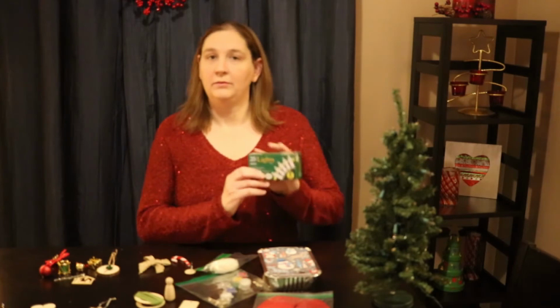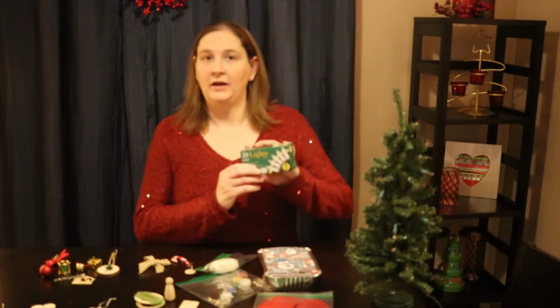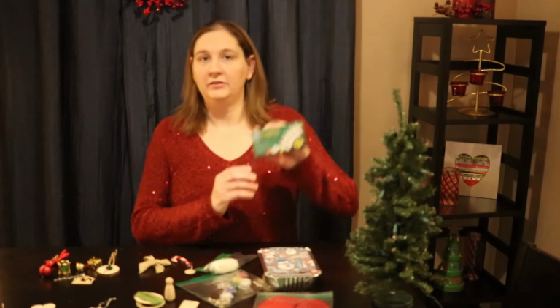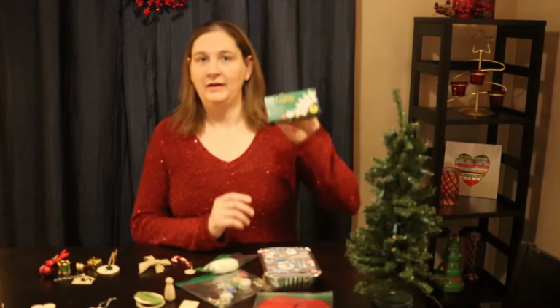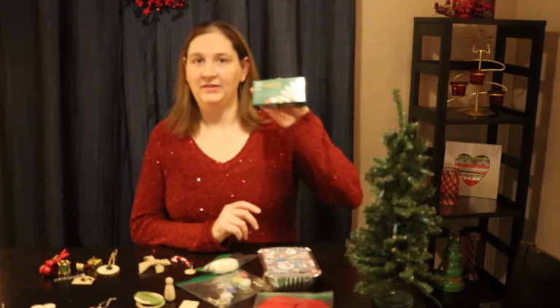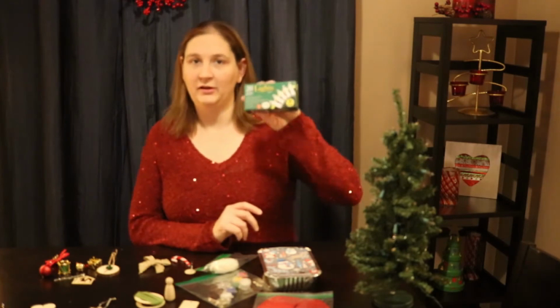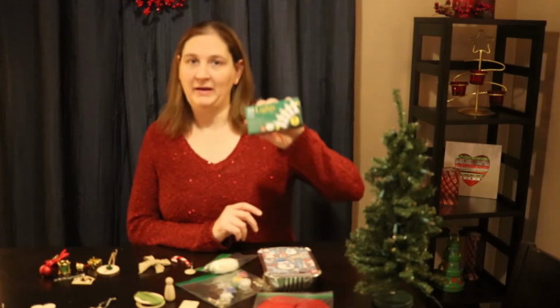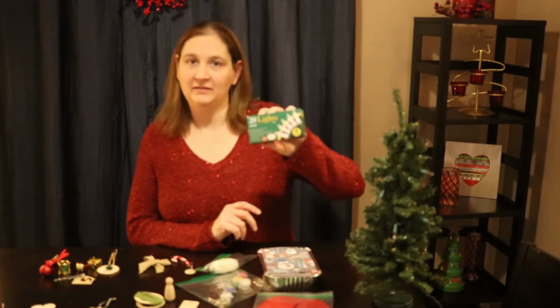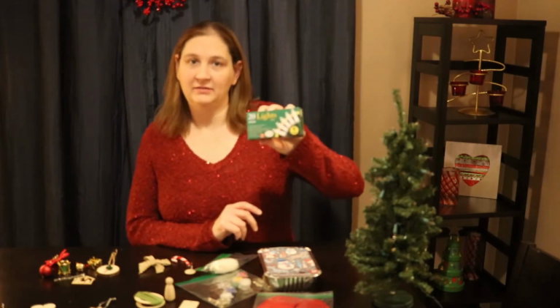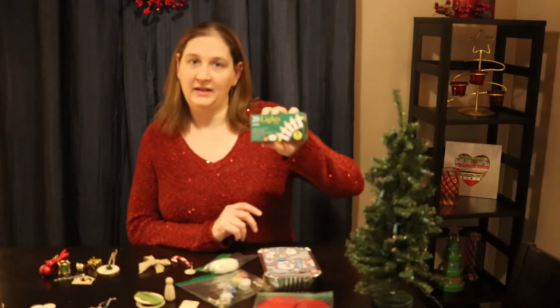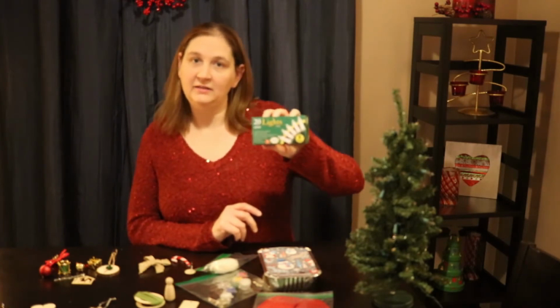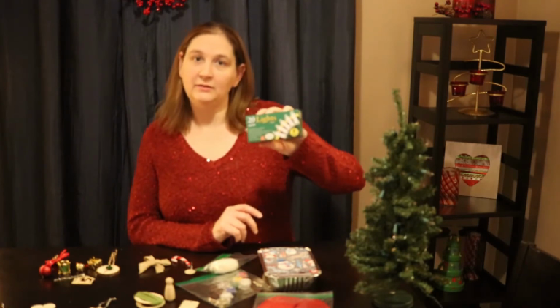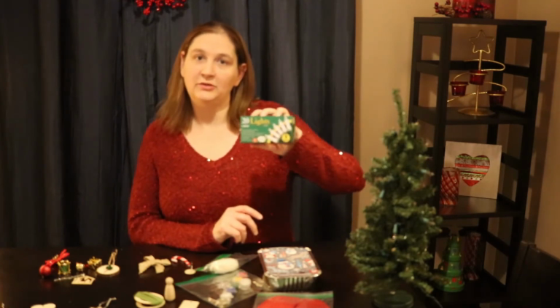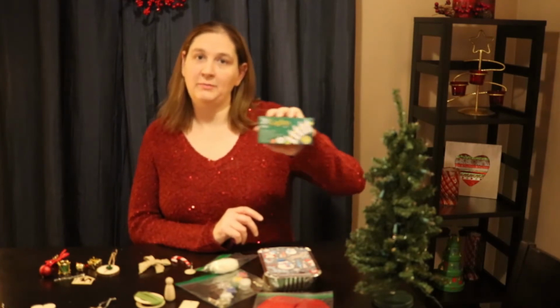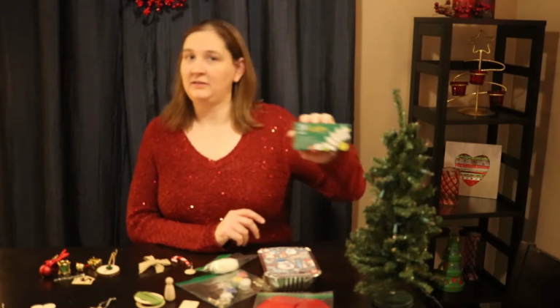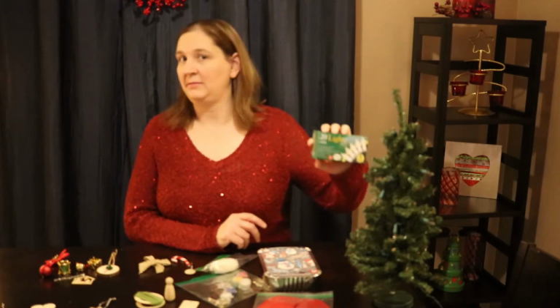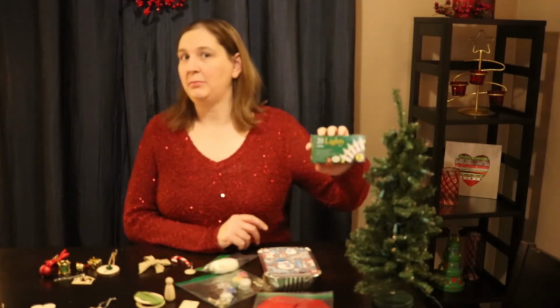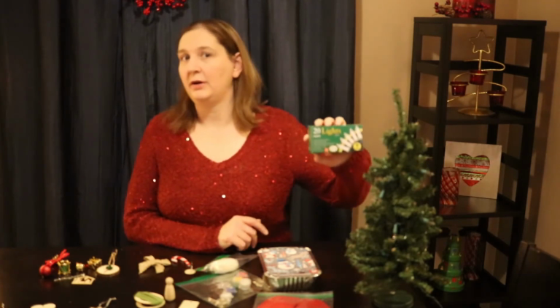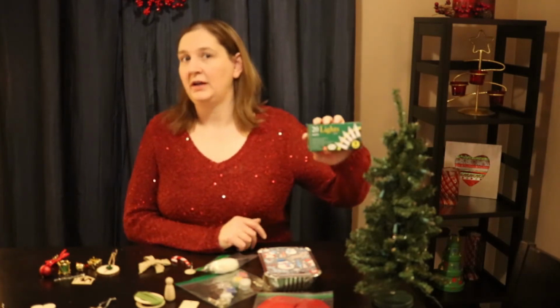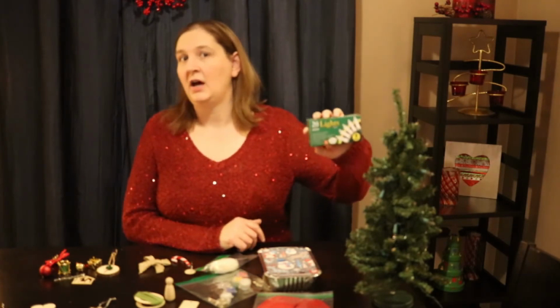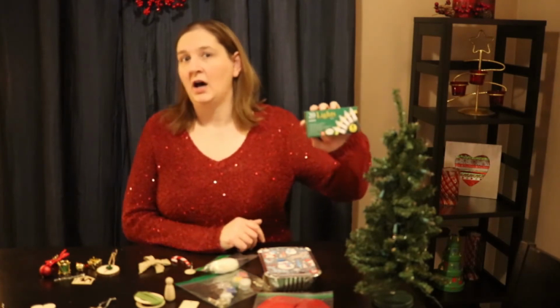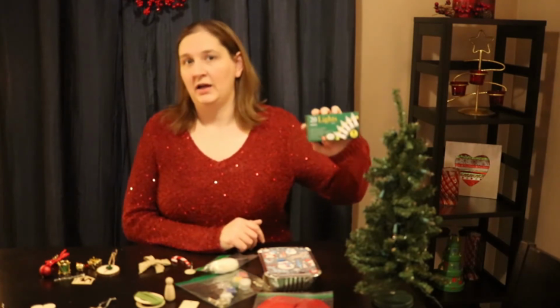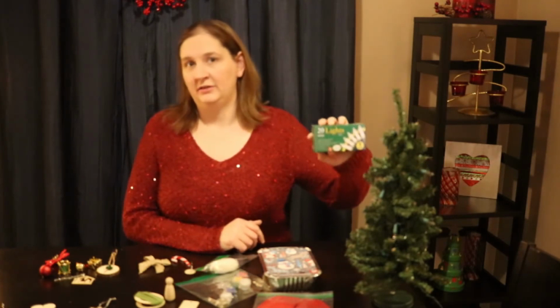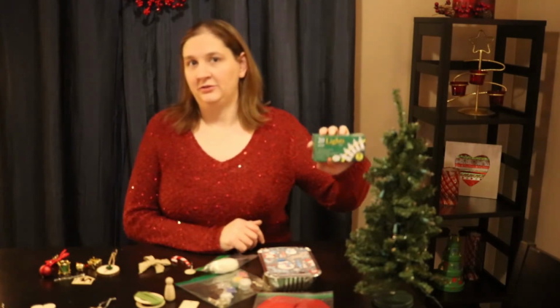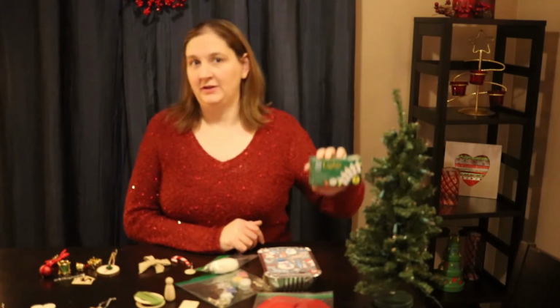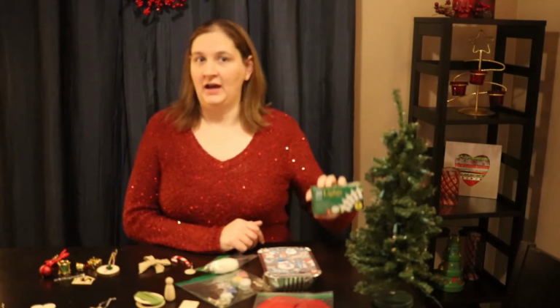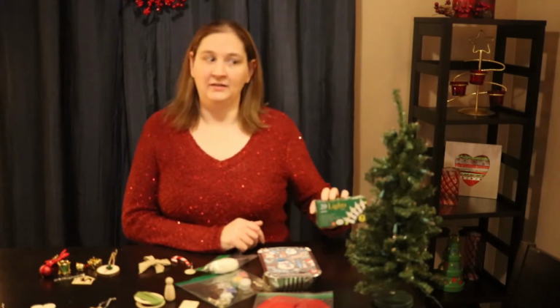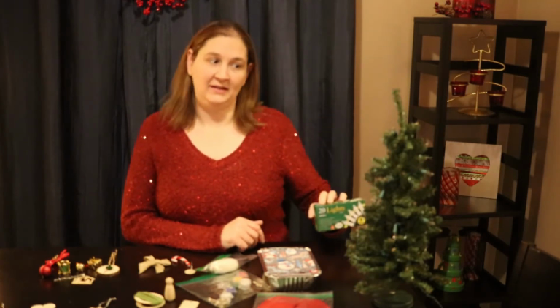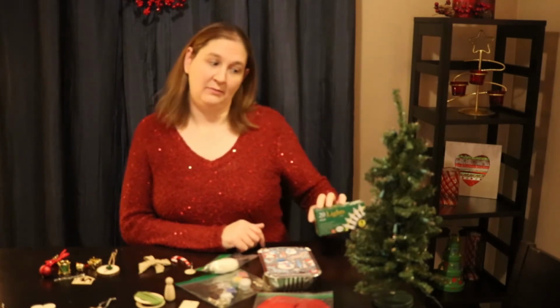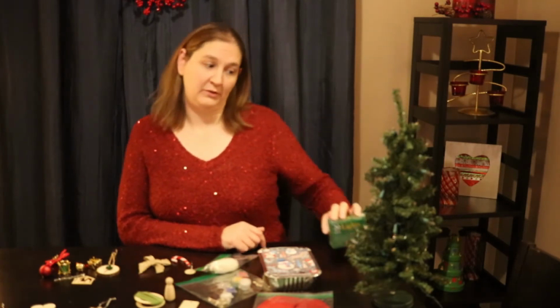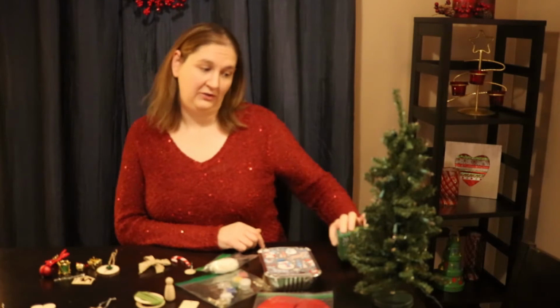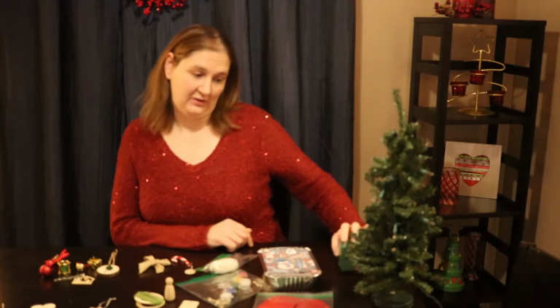We also have a little box of lights which are meant to be put on this tree on day number two.